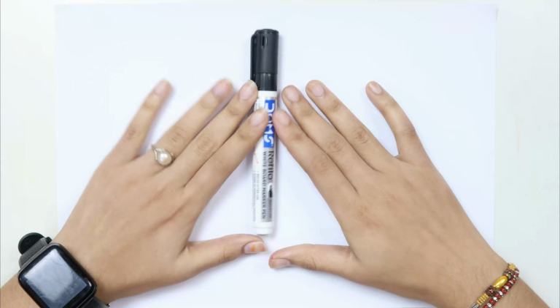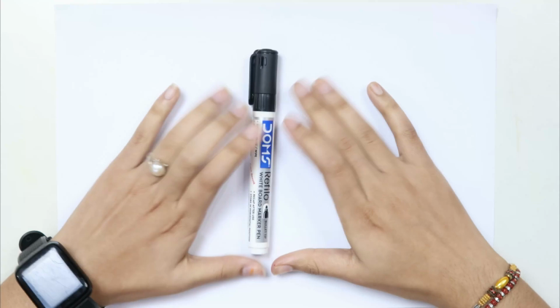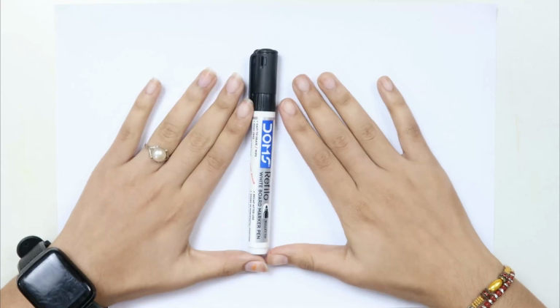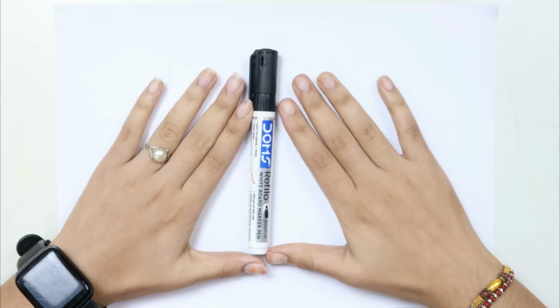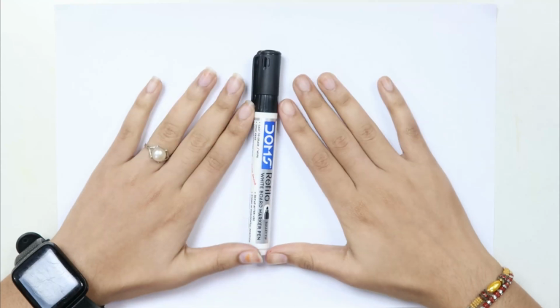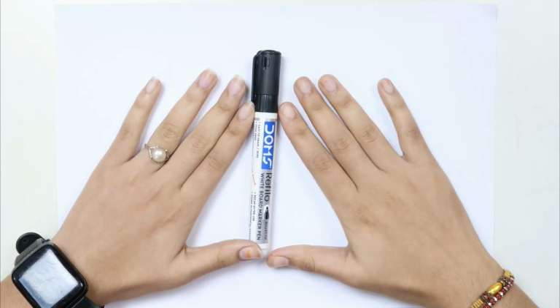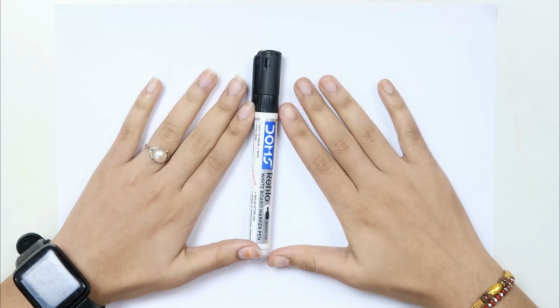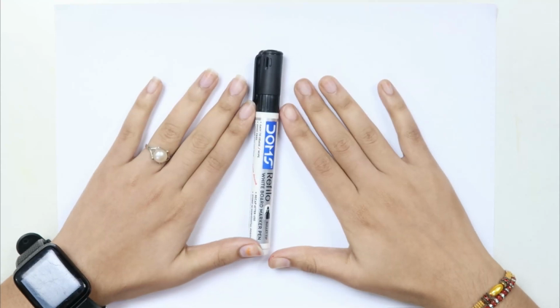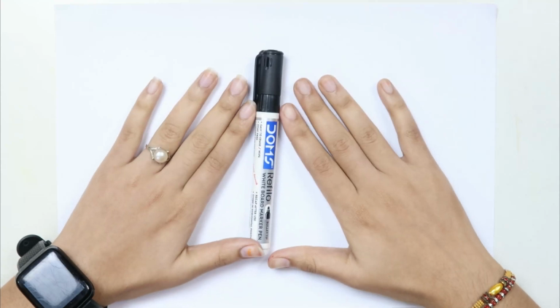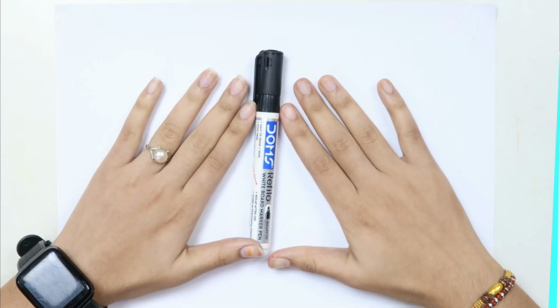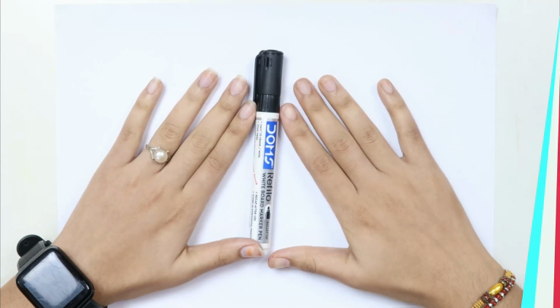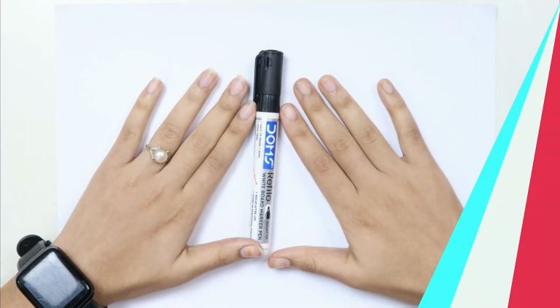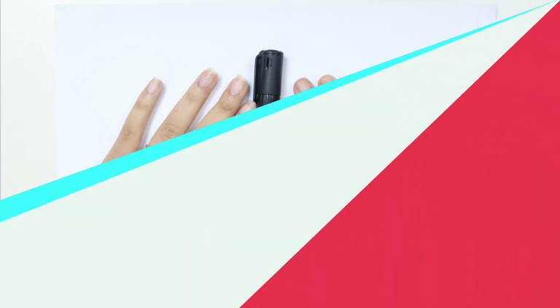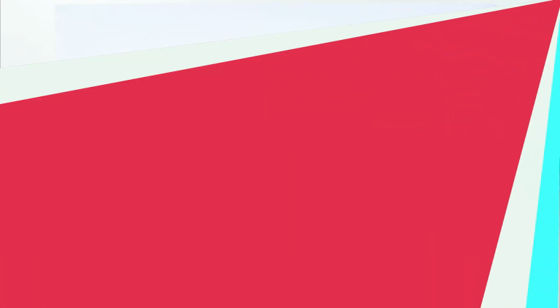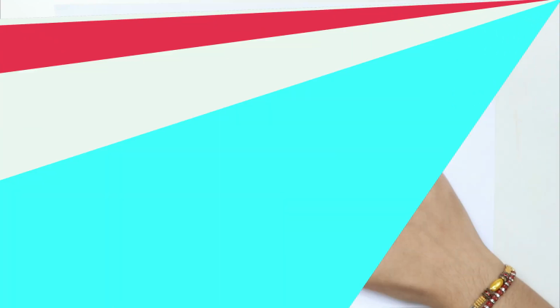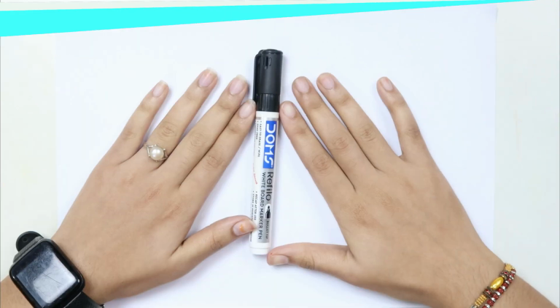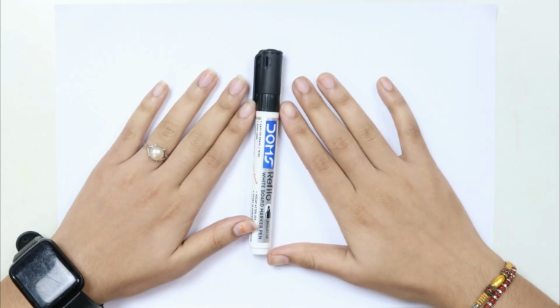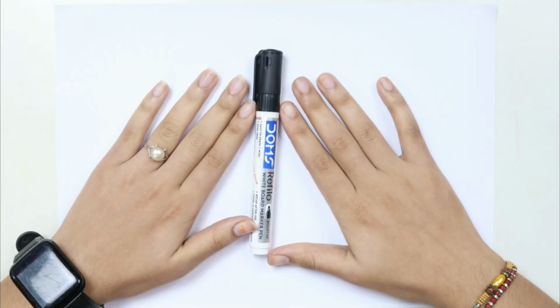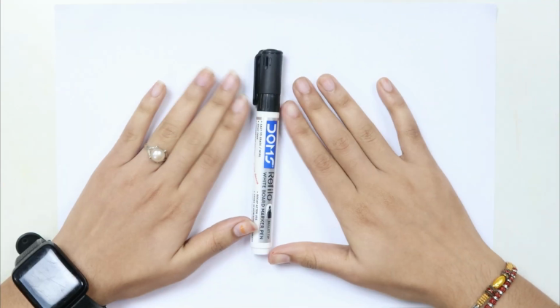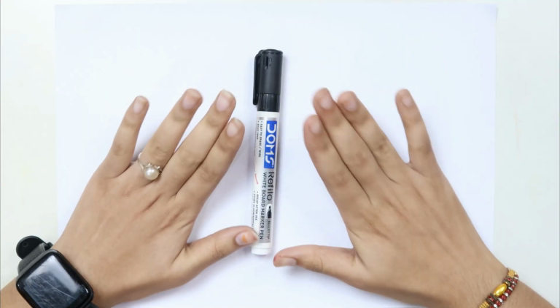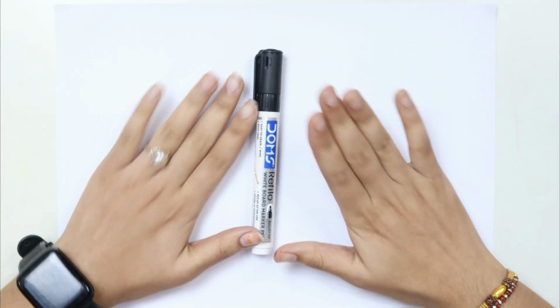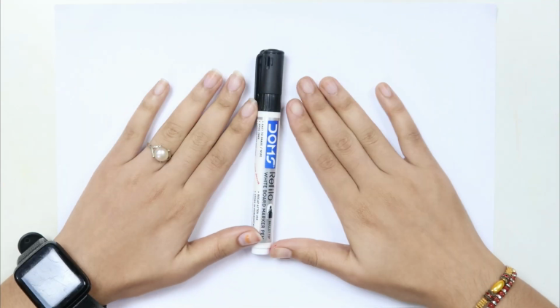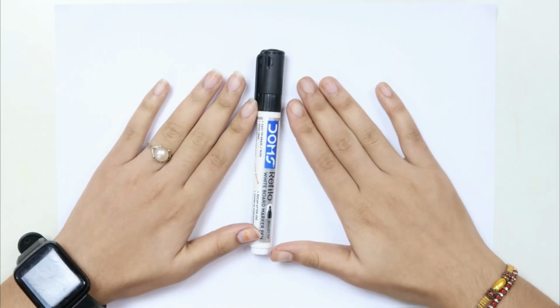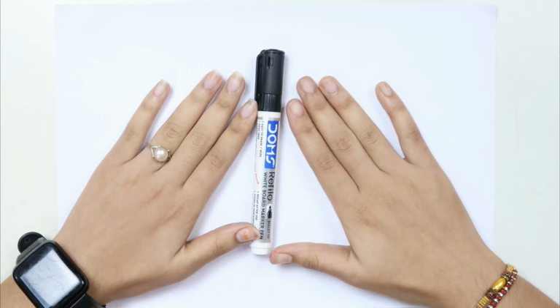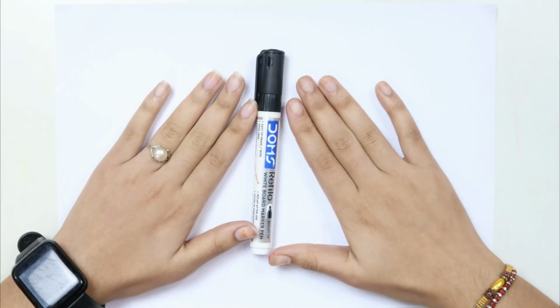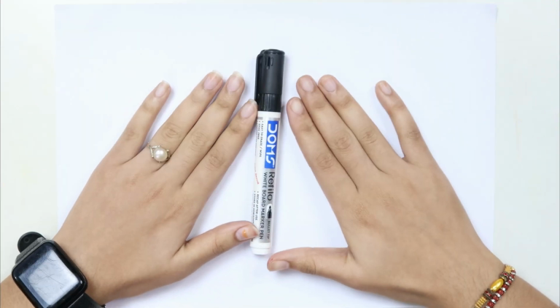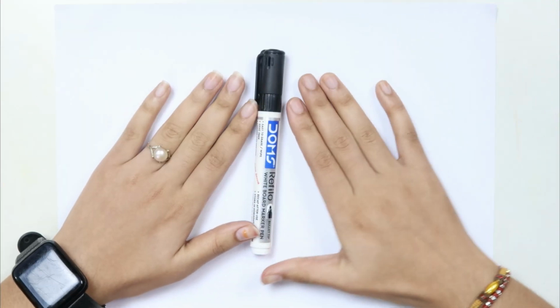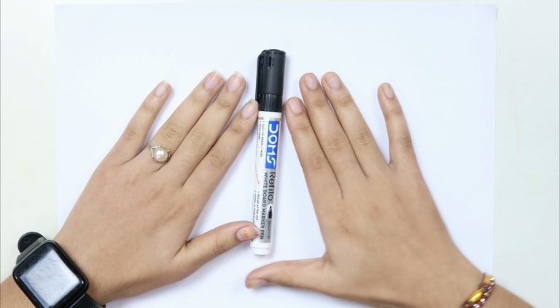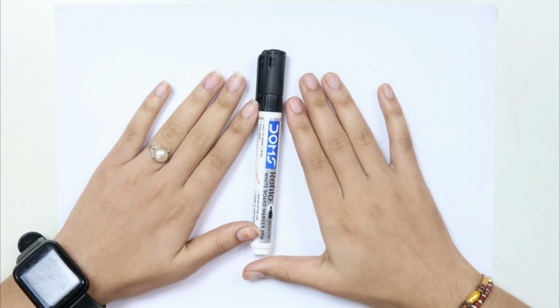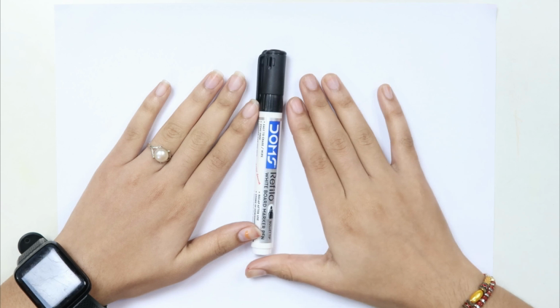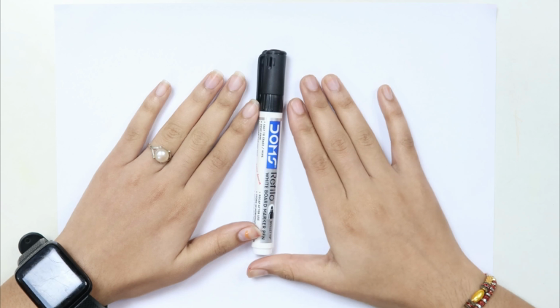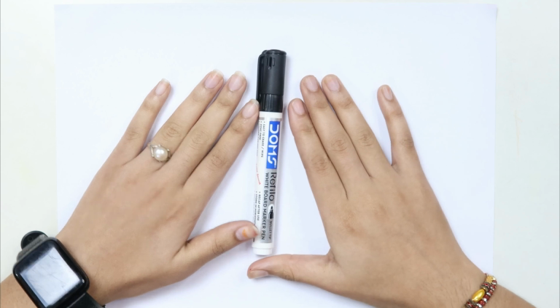Hello kids, welcome to Cute Cute Study. Let's learn to draw some 2D shapes.